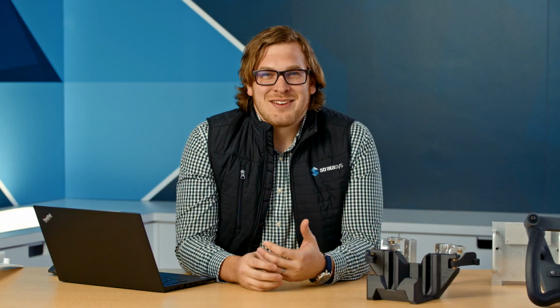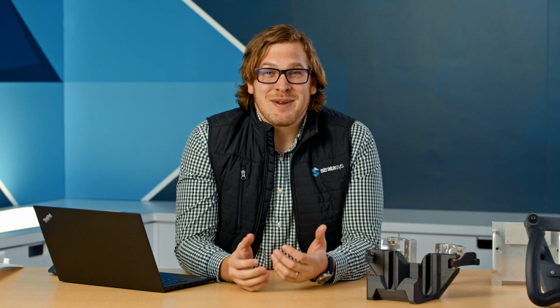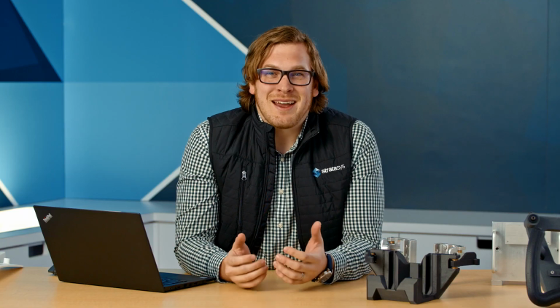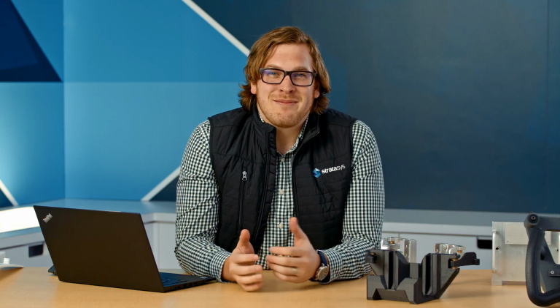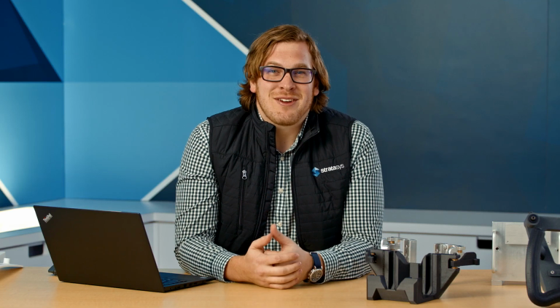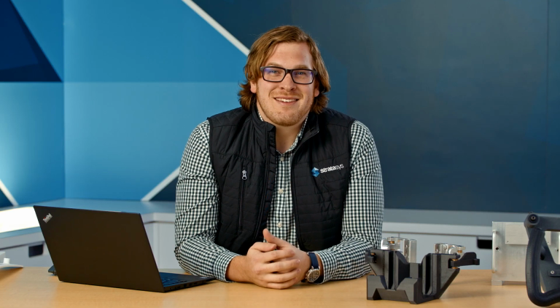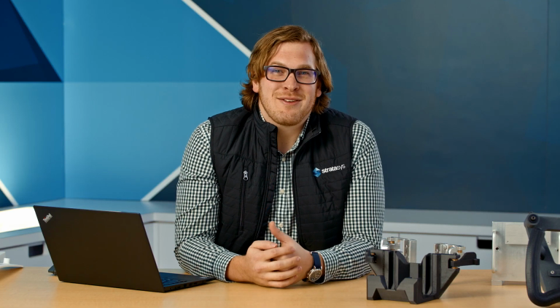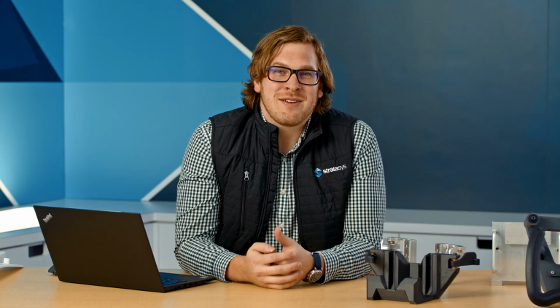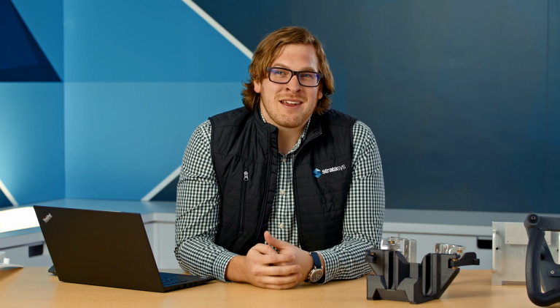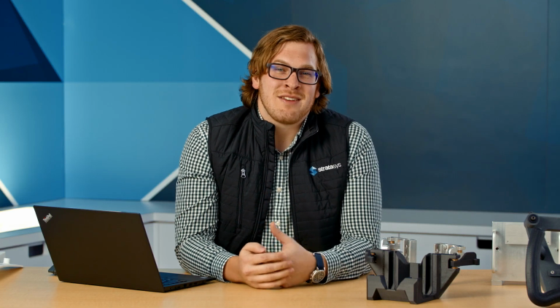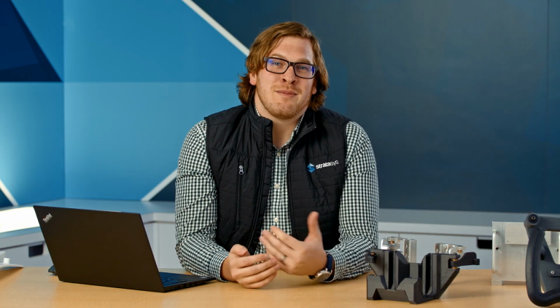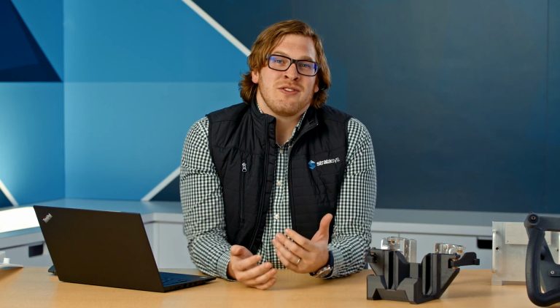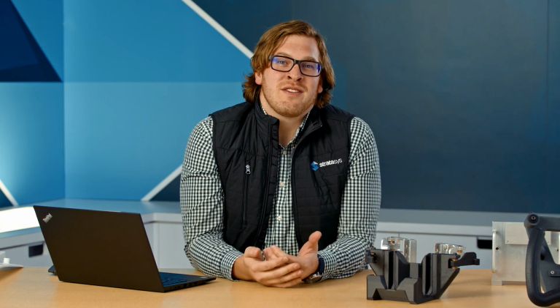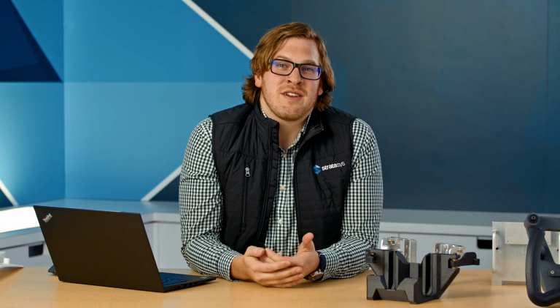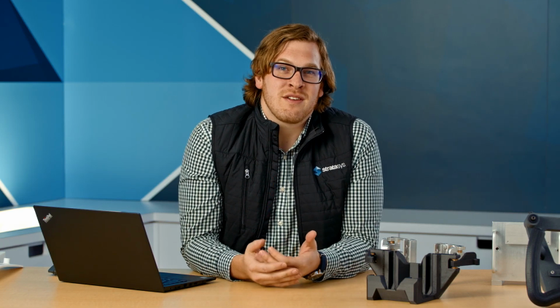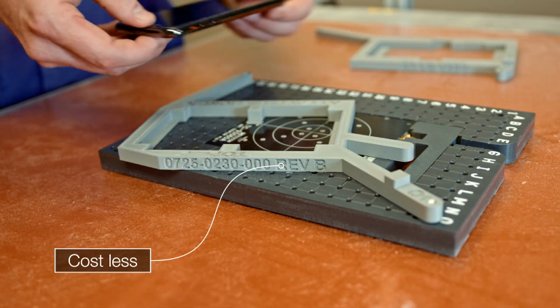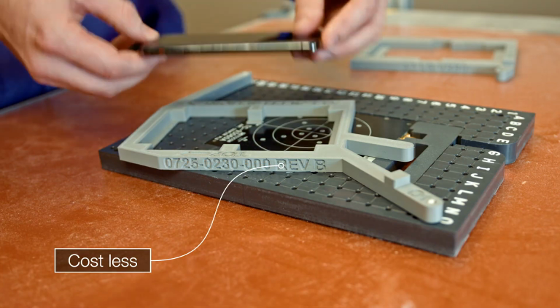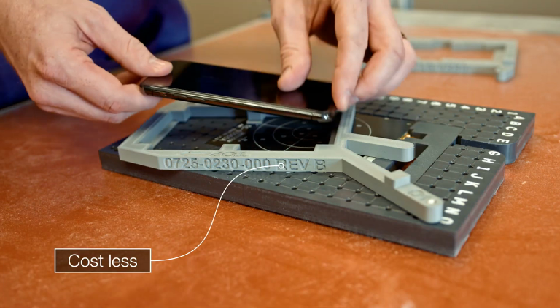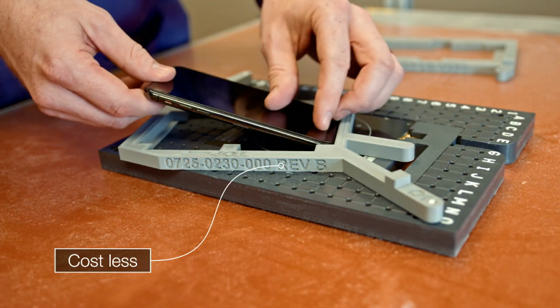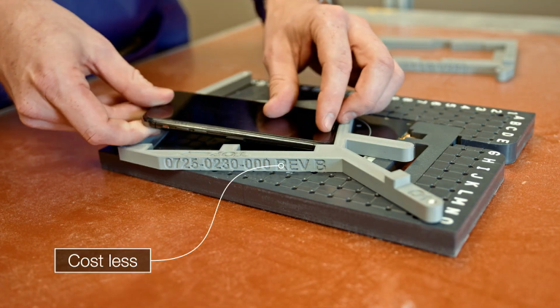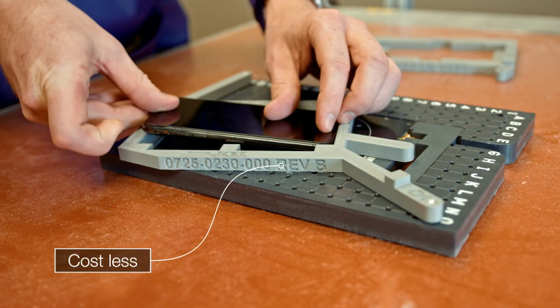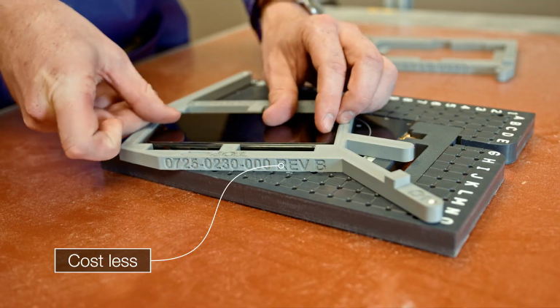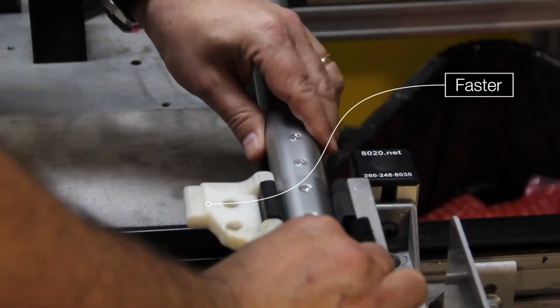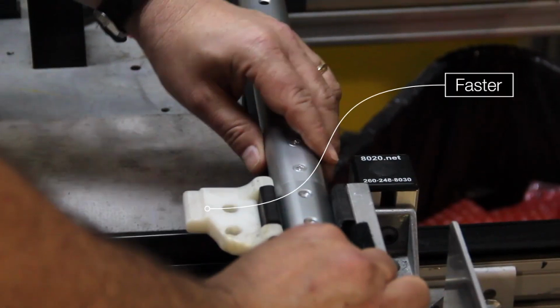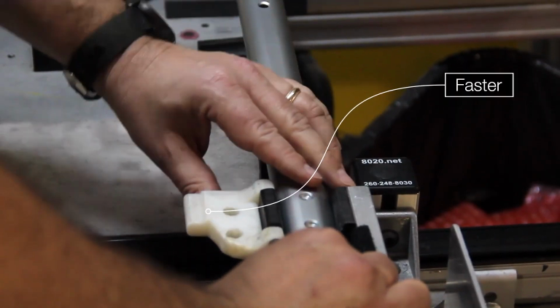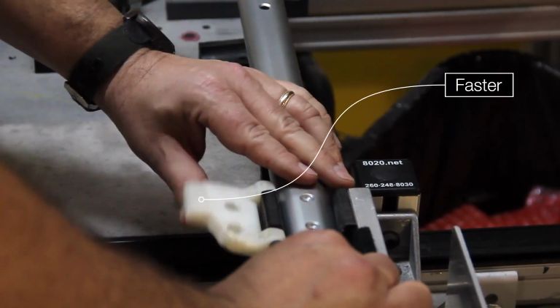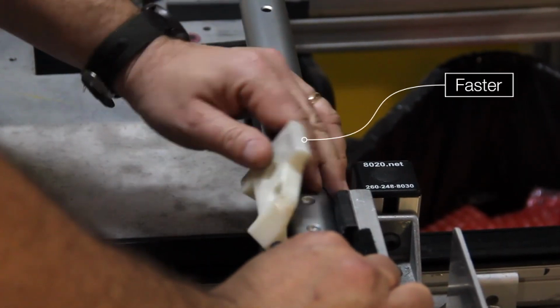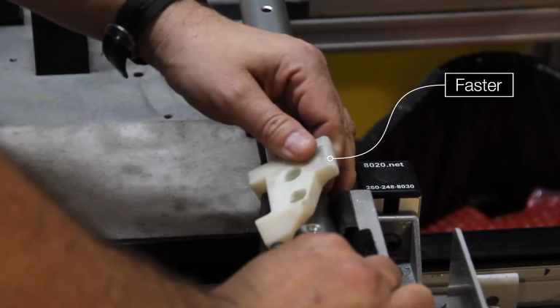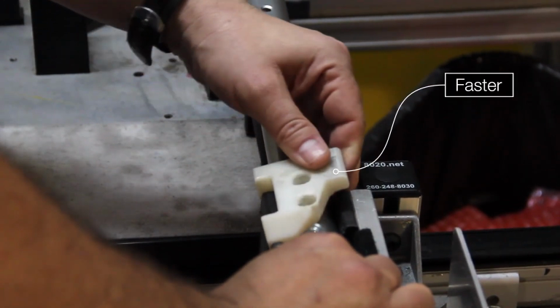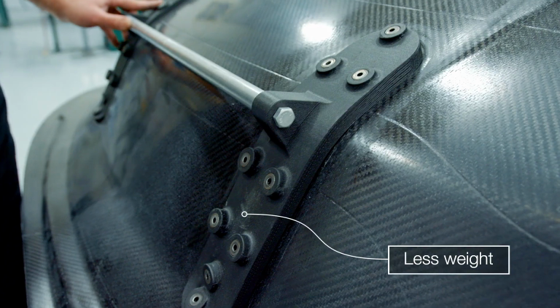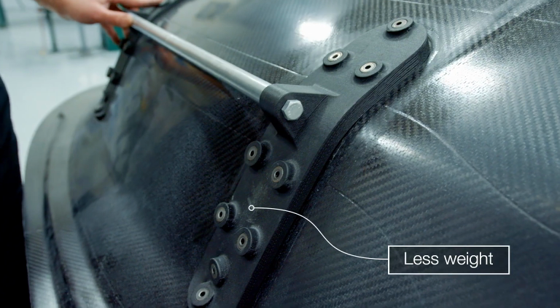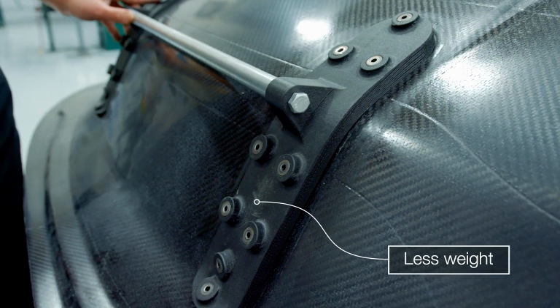To recap, Stratasys 3D printing allows you to build jigs and fixtures that cost less, take less time to build, and weigh less.